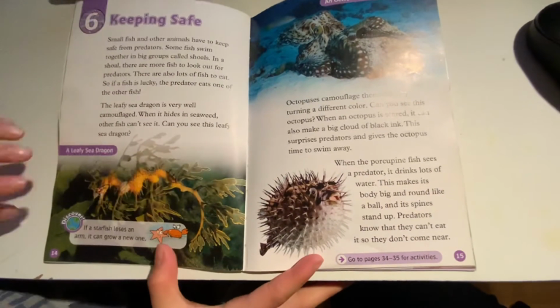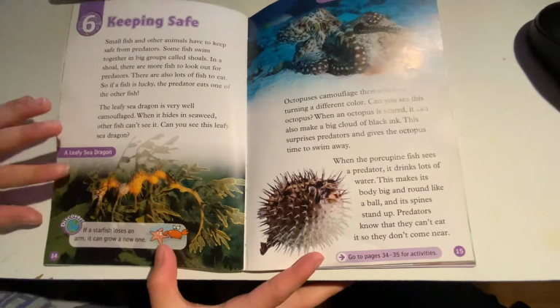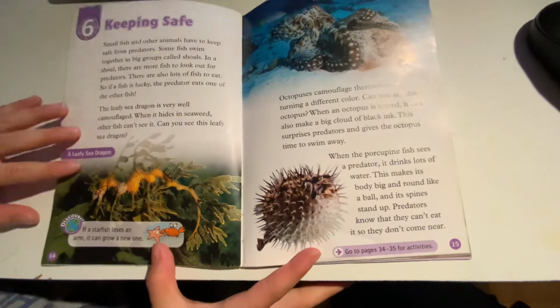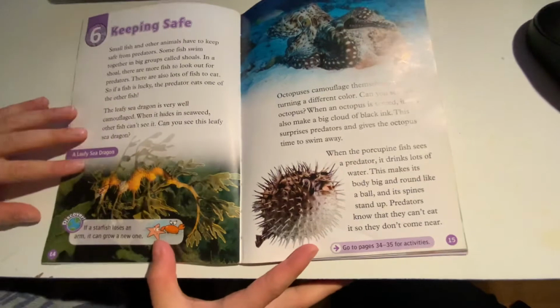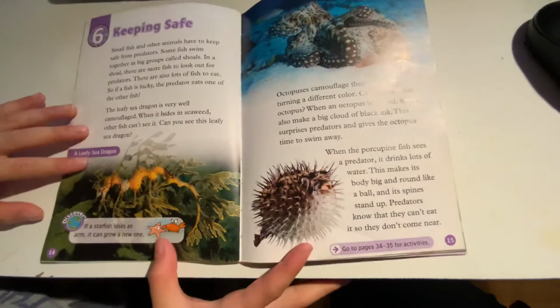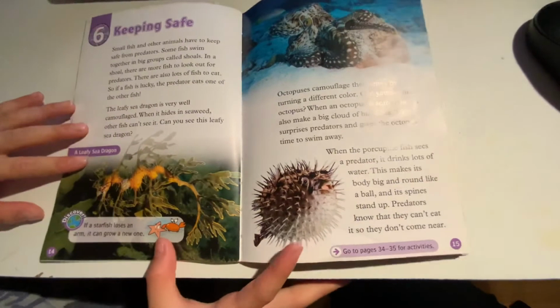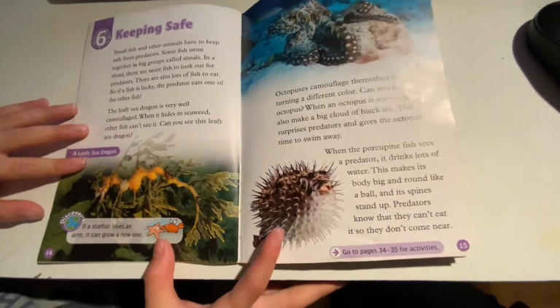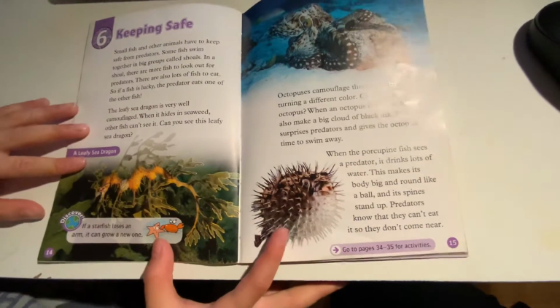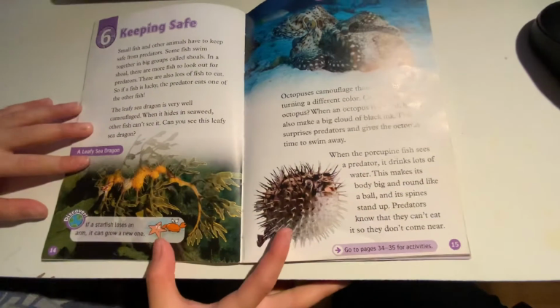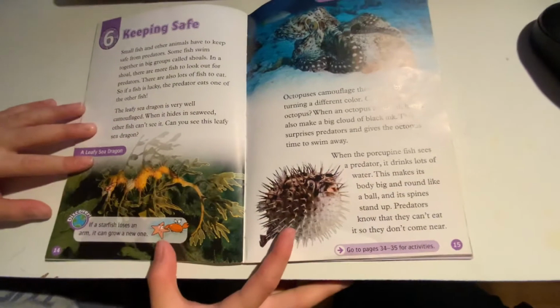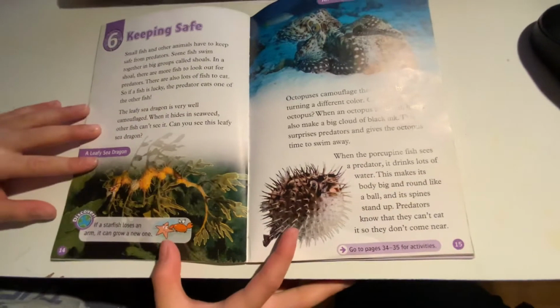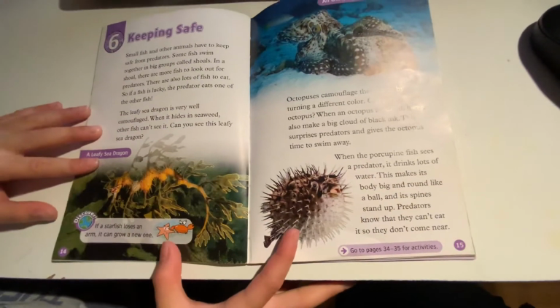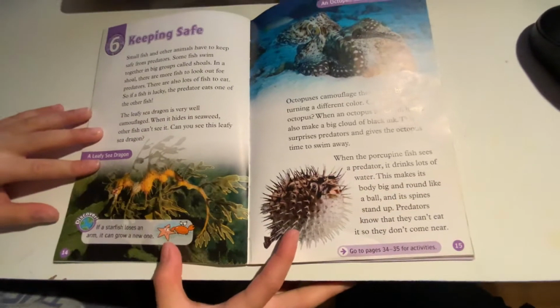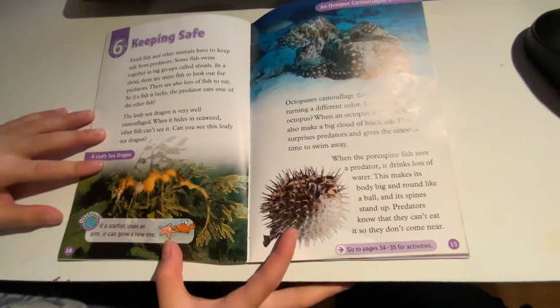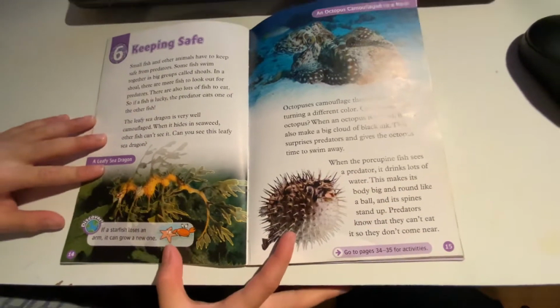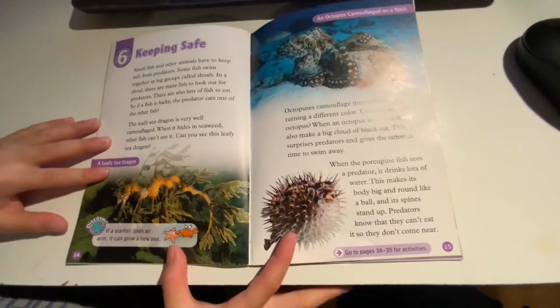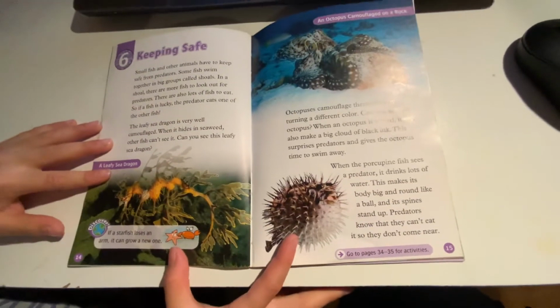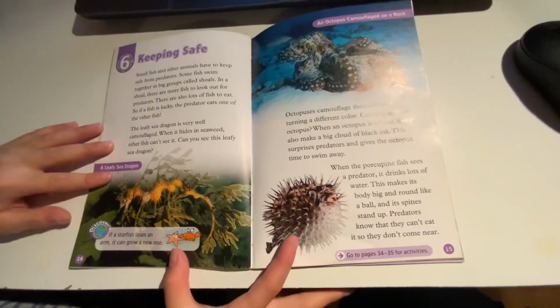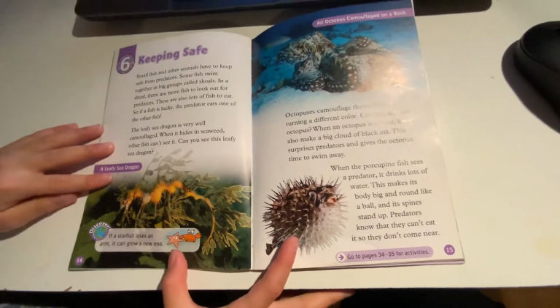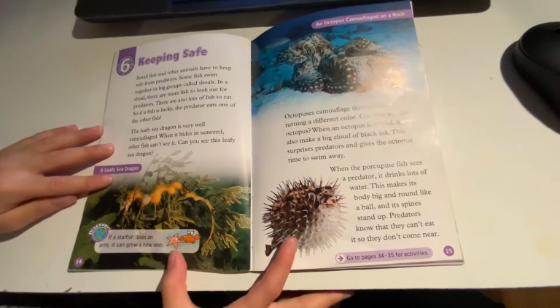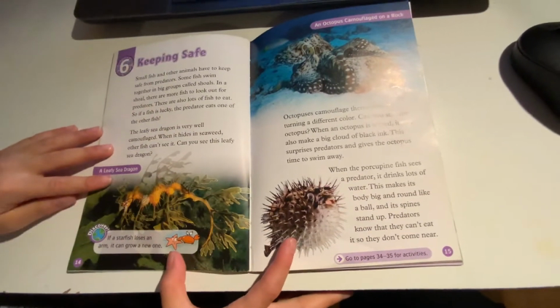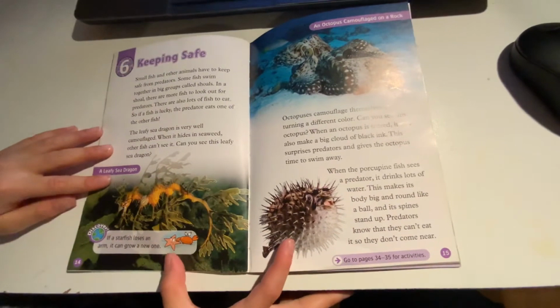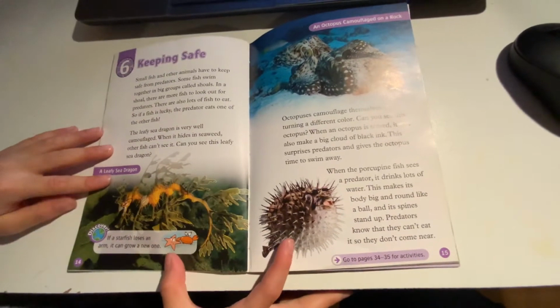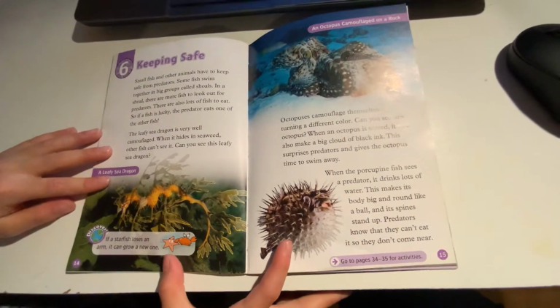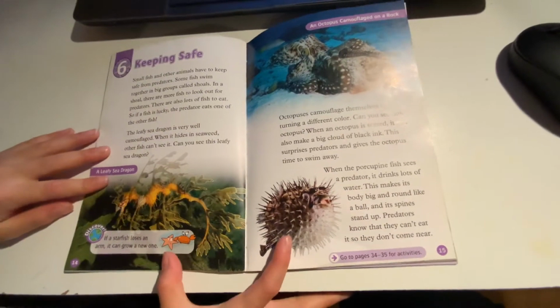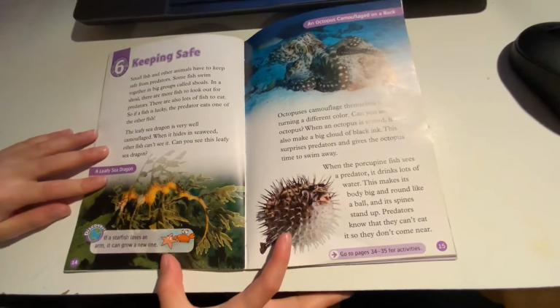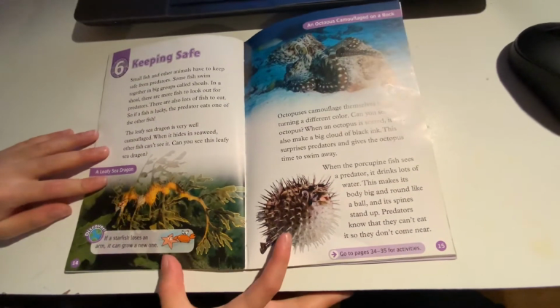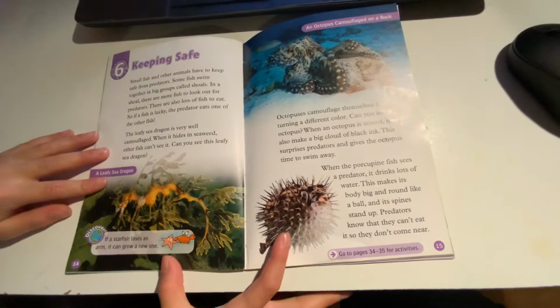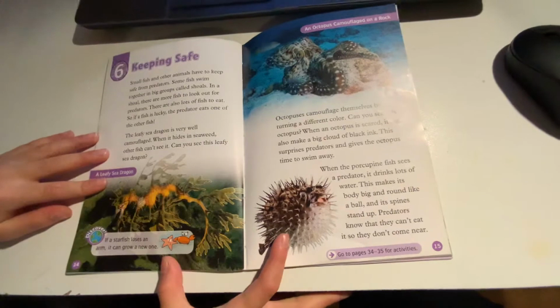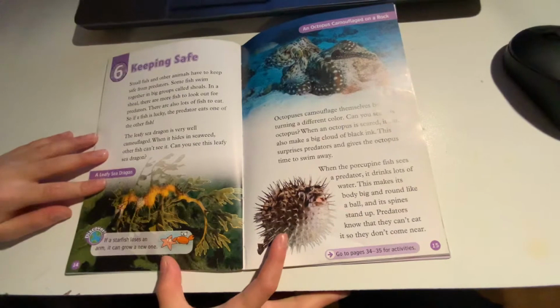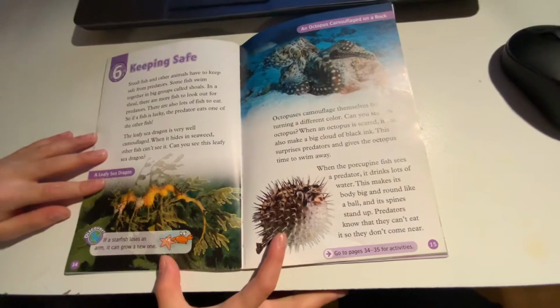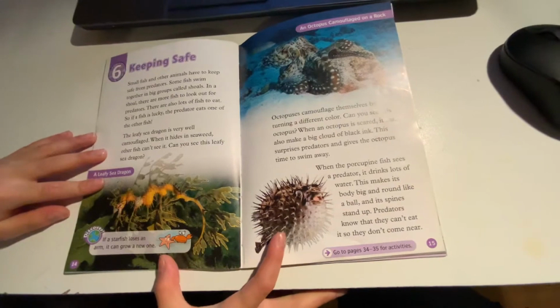Discover! If a starfish loses an arm, it can grow a new one.